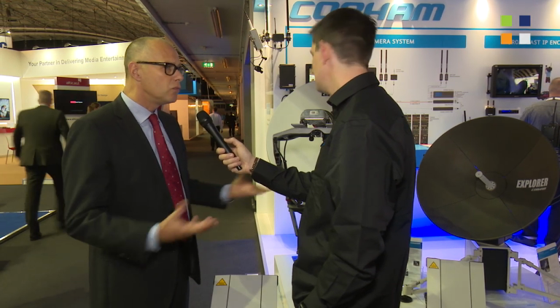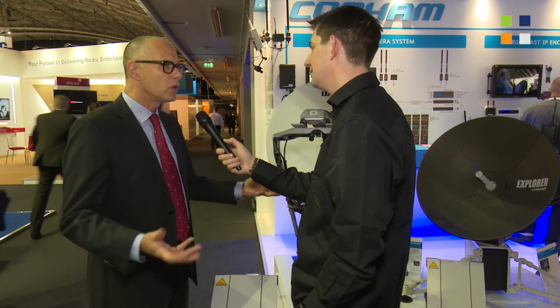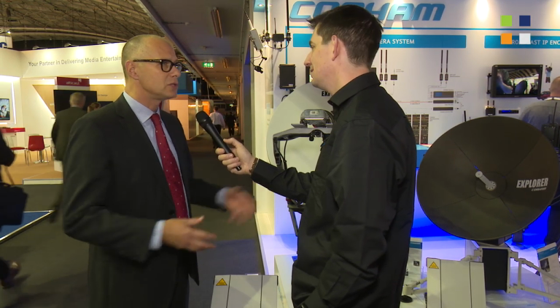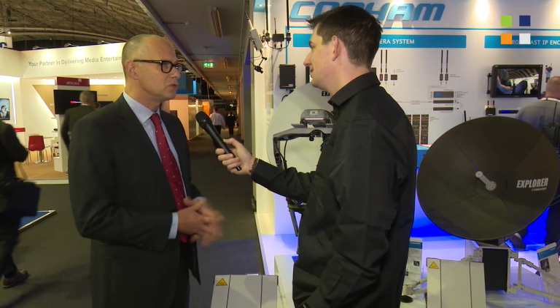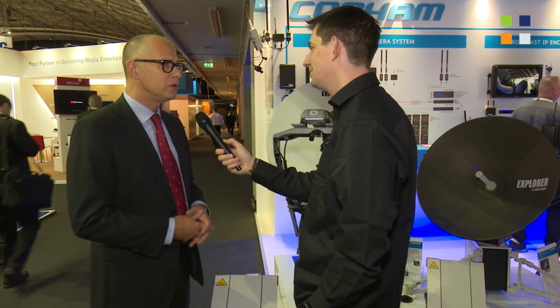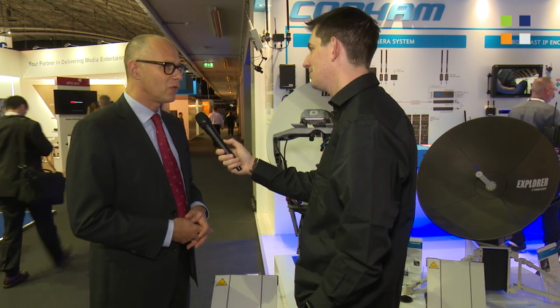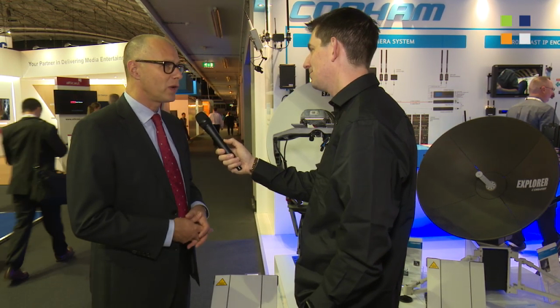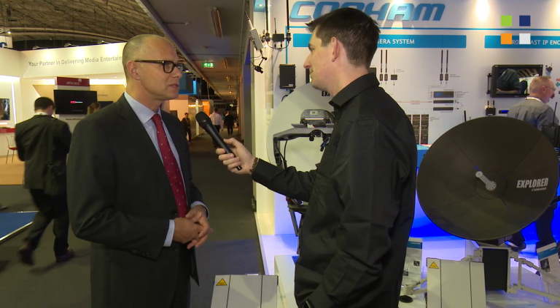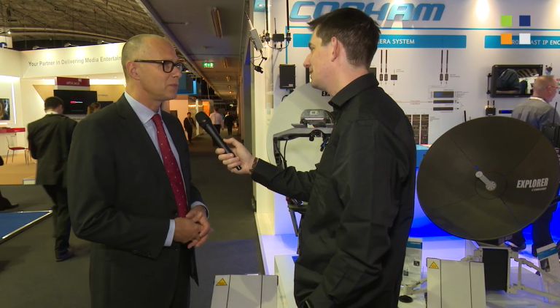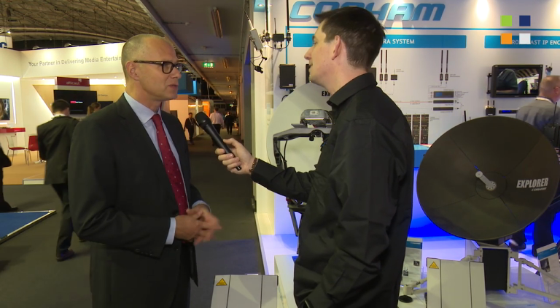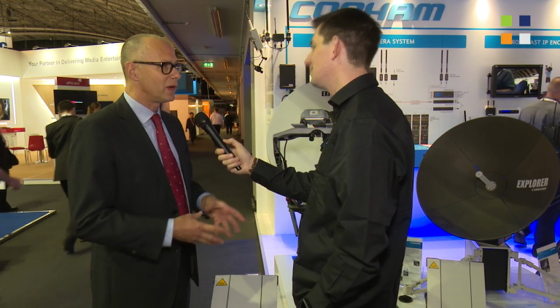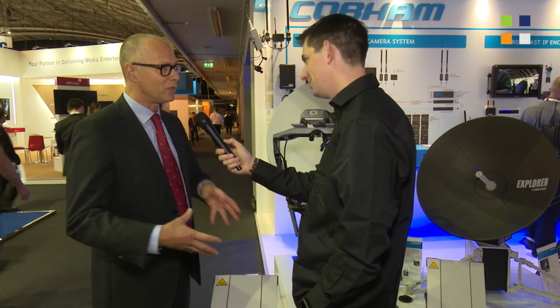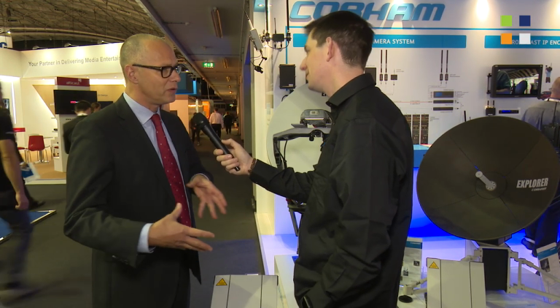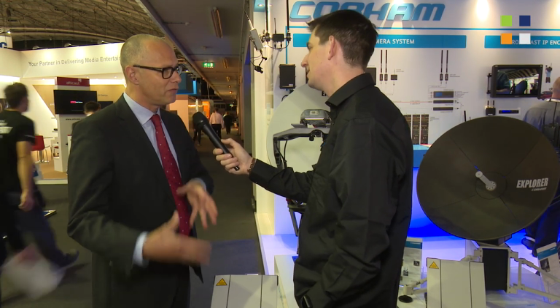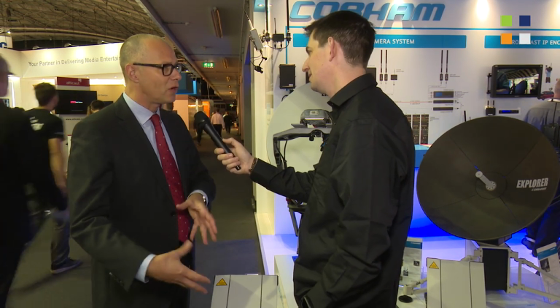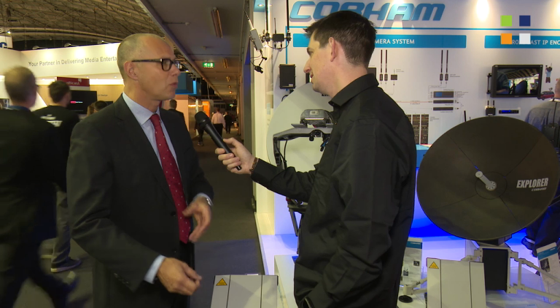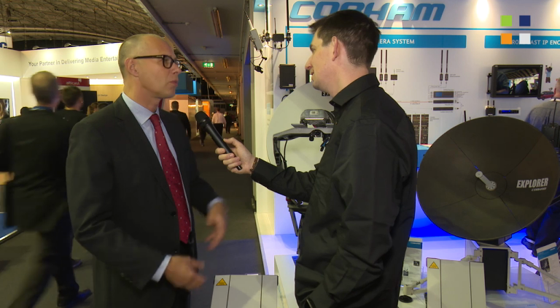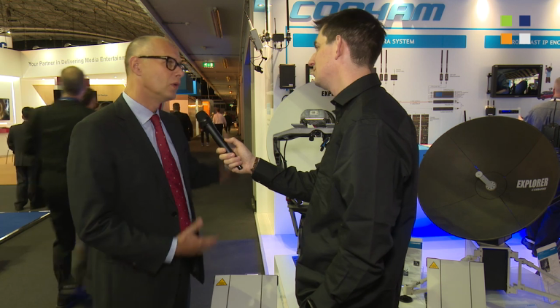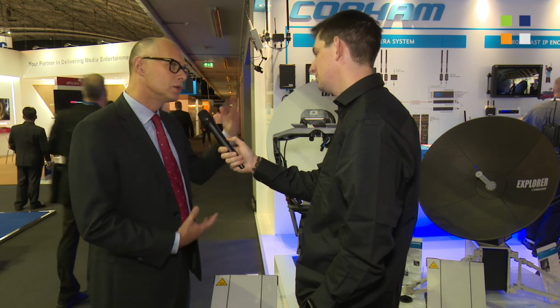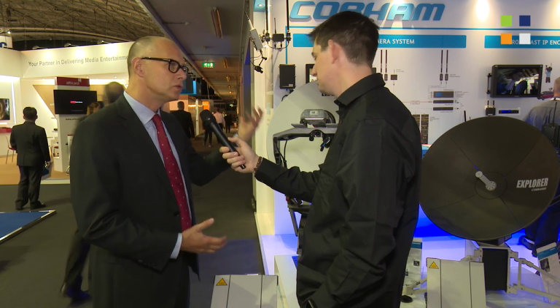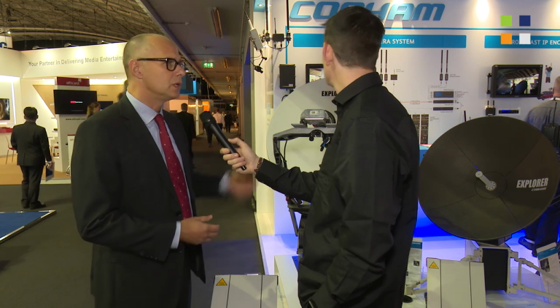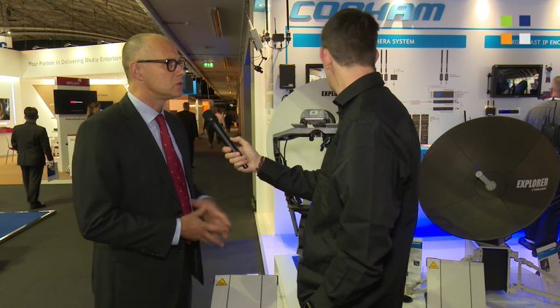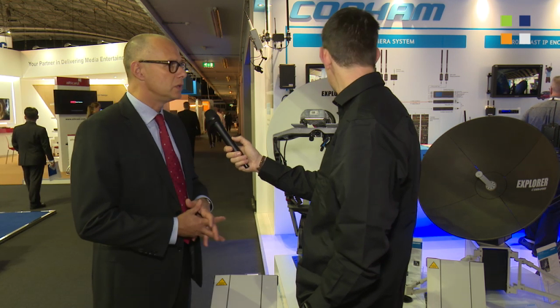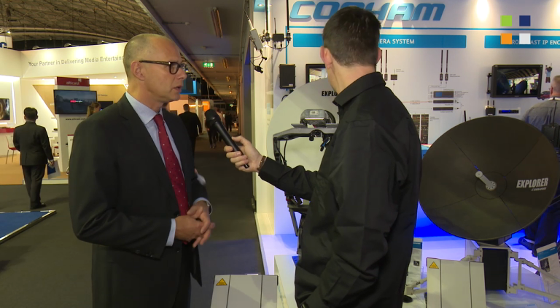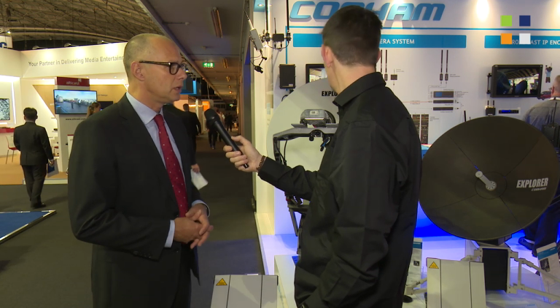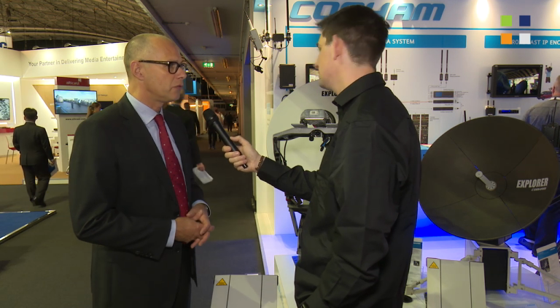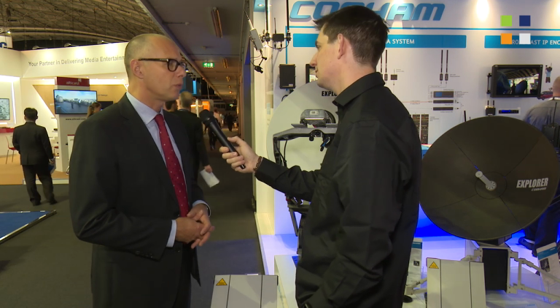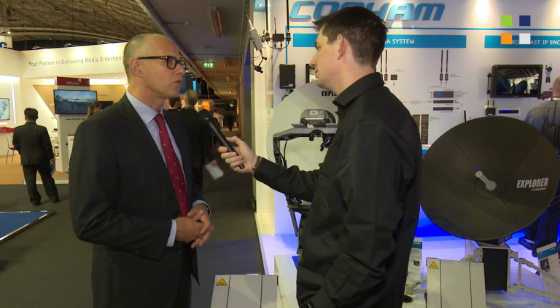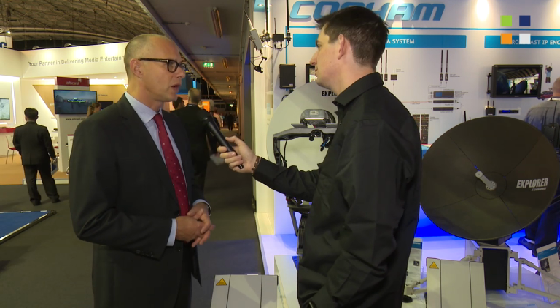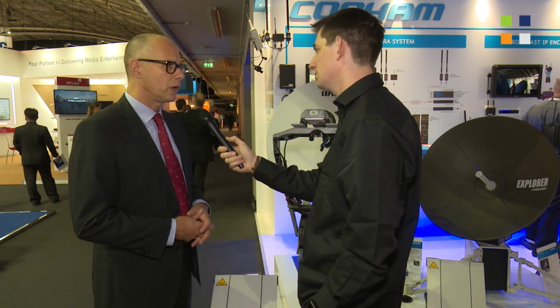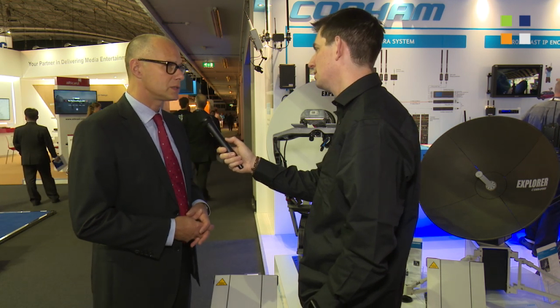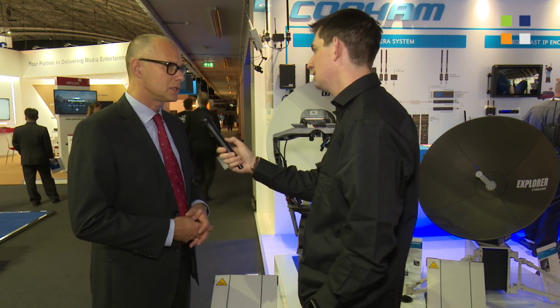We'd like to cover the full range — that means right from the very portable to the full-blown flyaway.